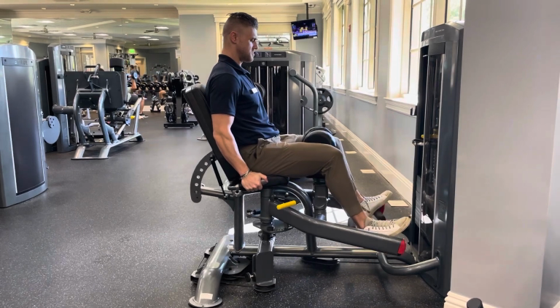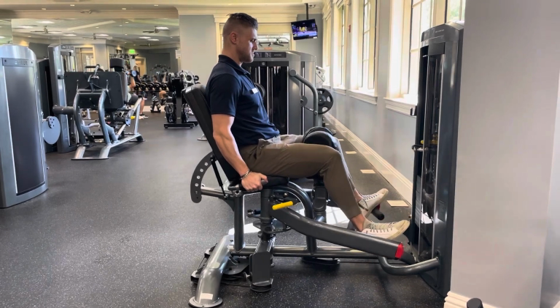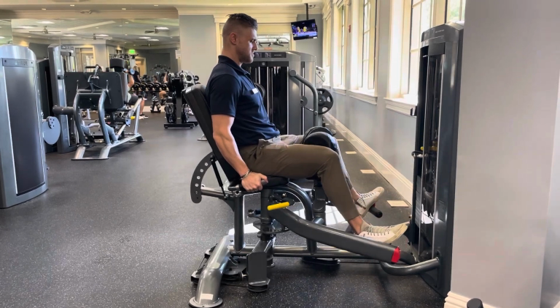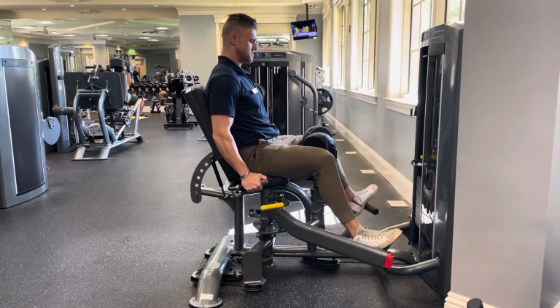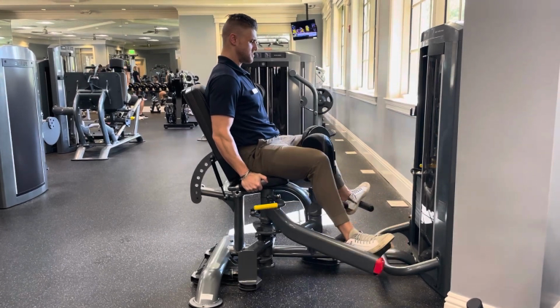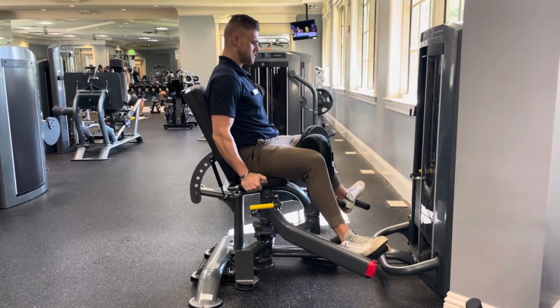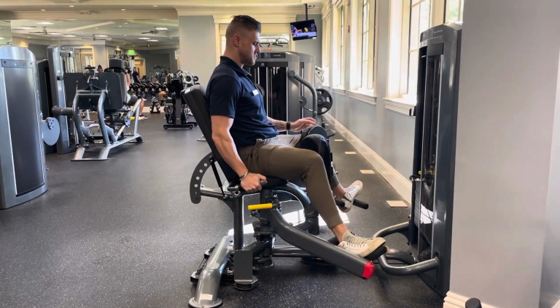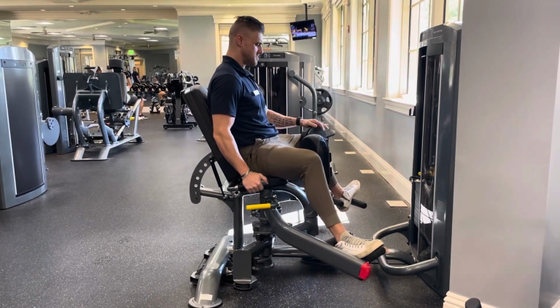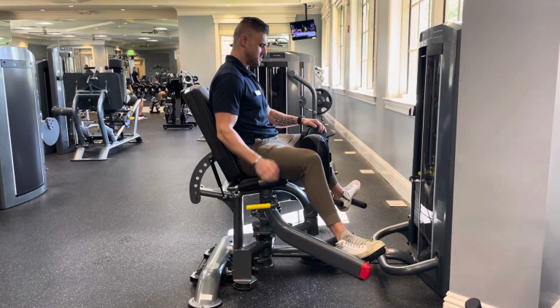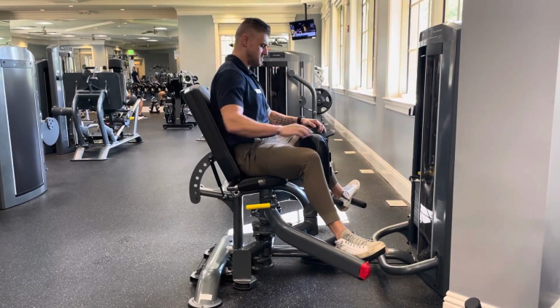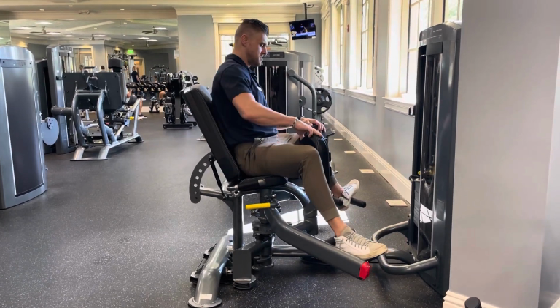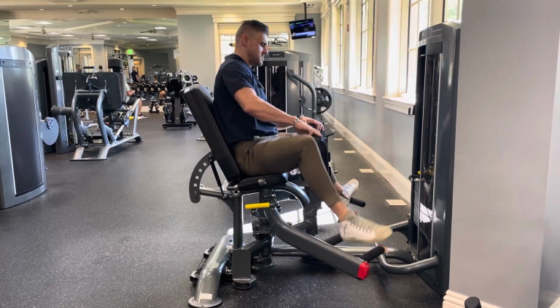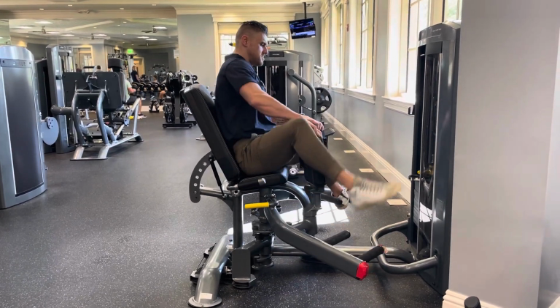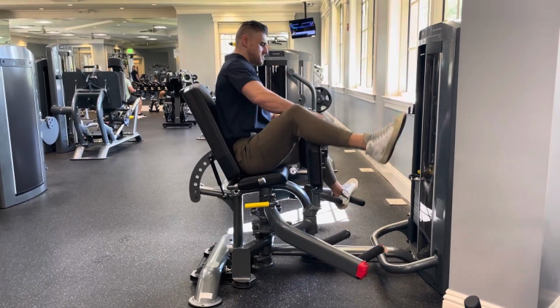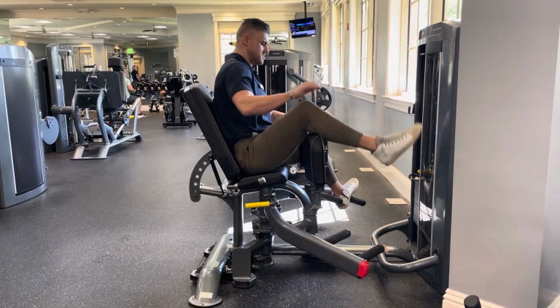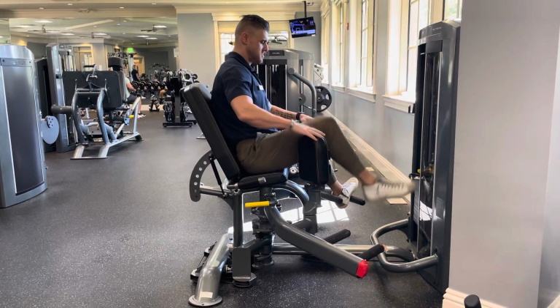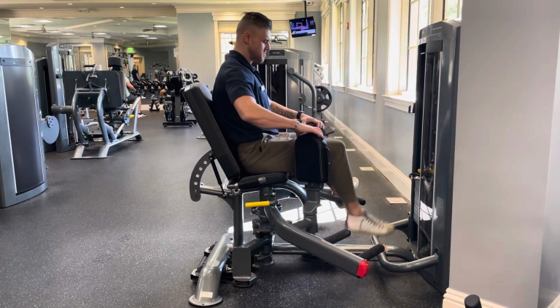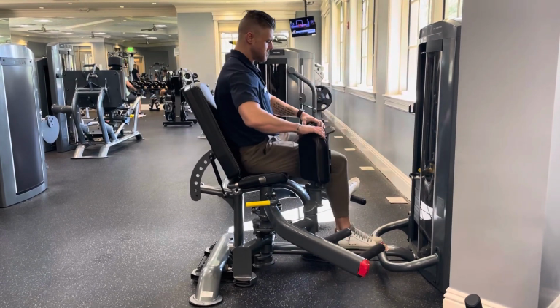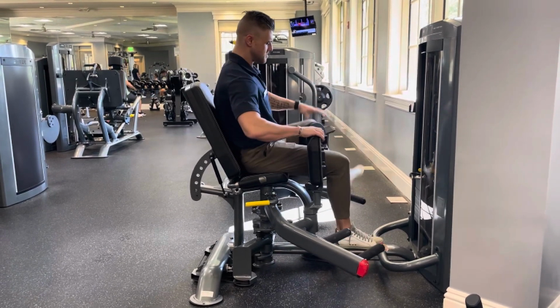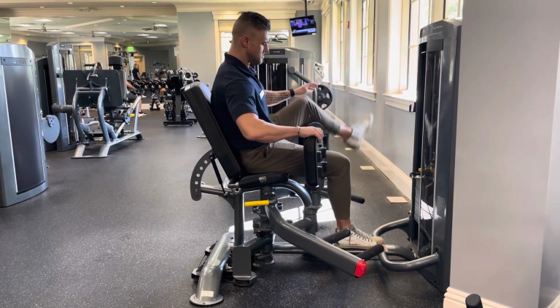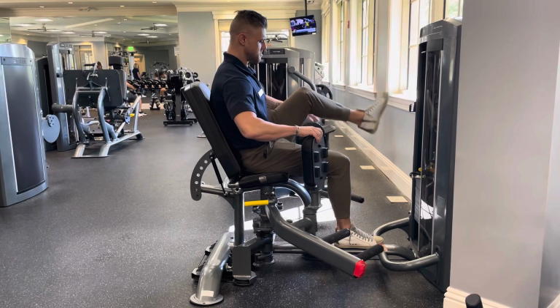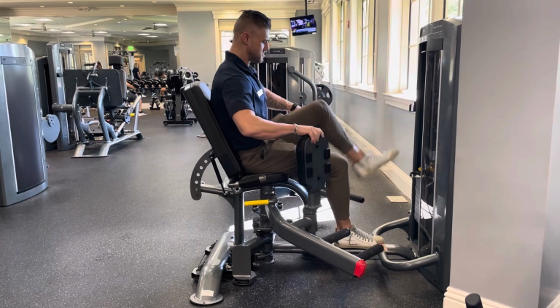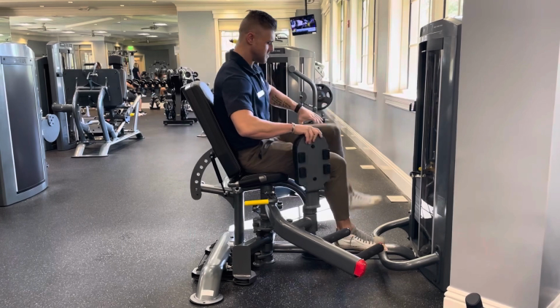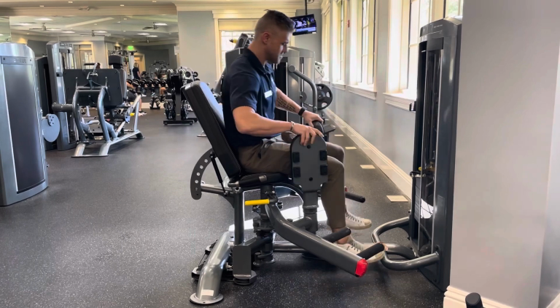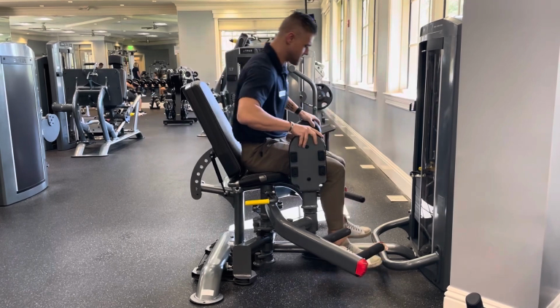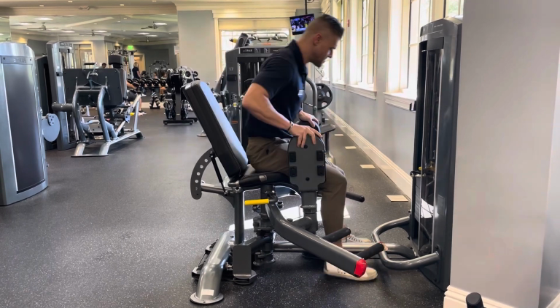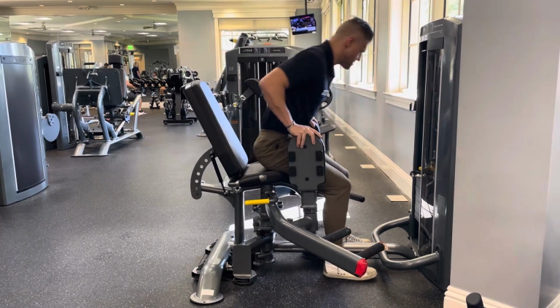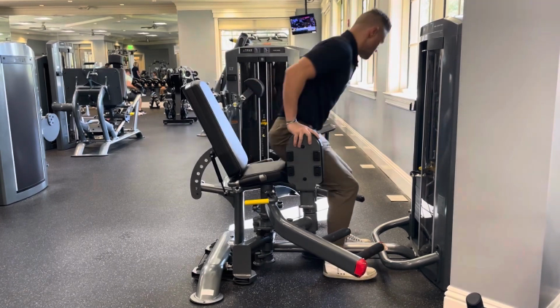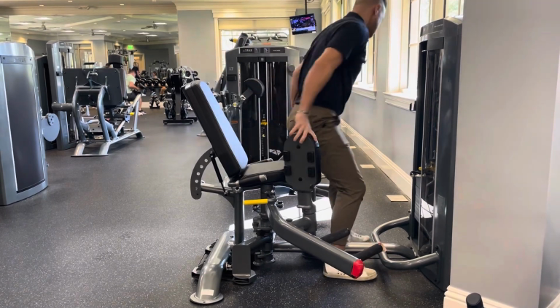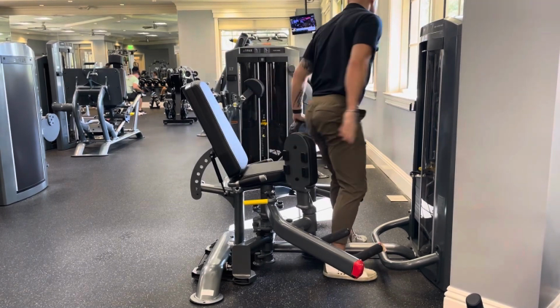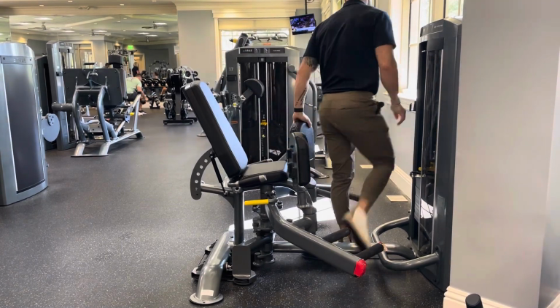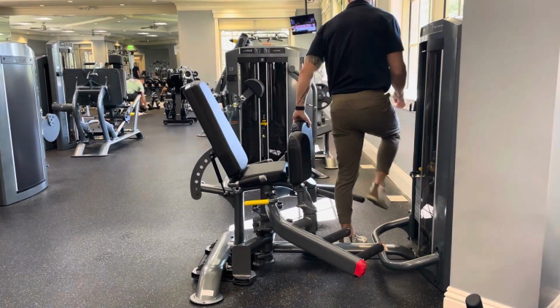Once you are finished performing your reps, bring the legs up and over the pads, then step back into center to step out of the machine.